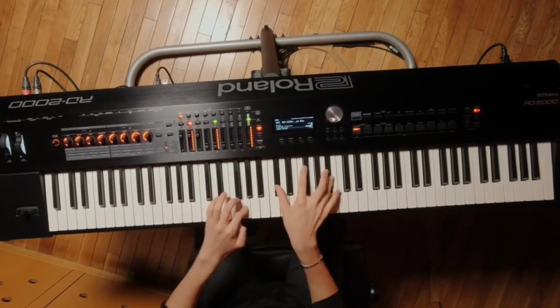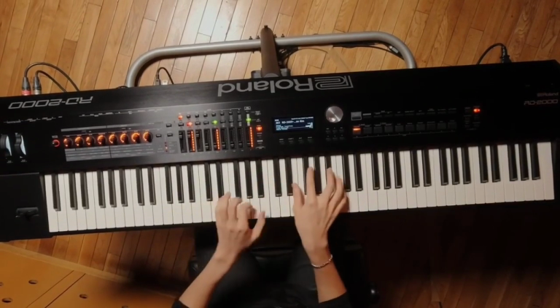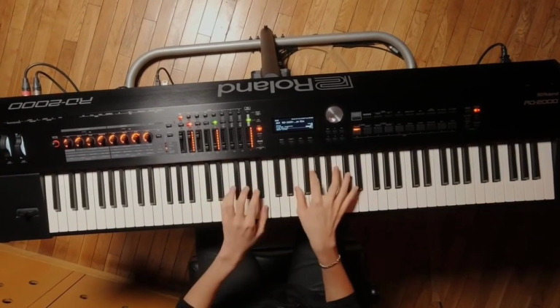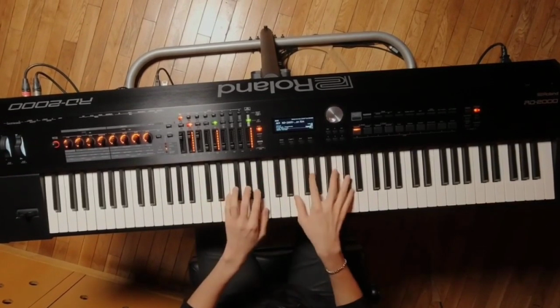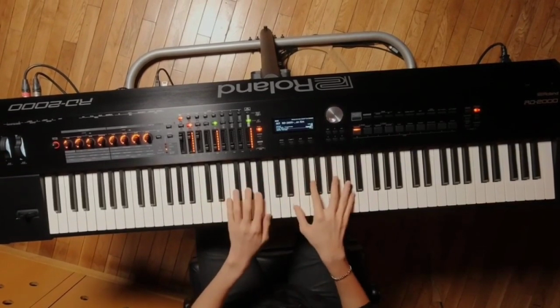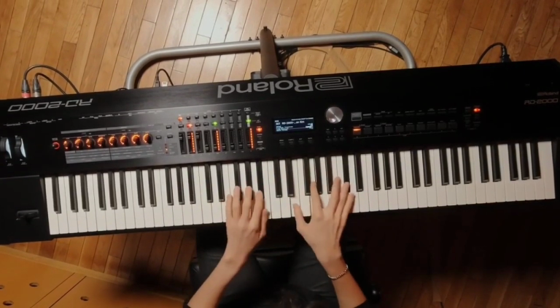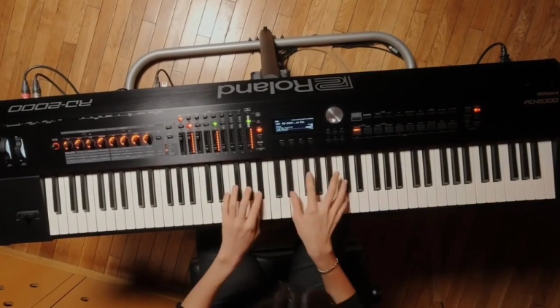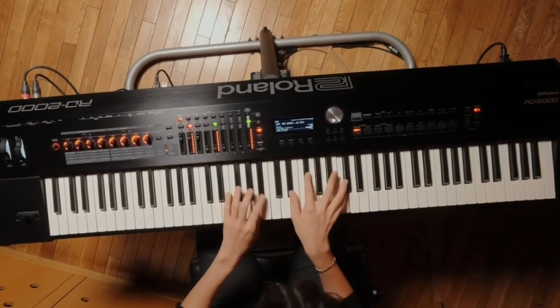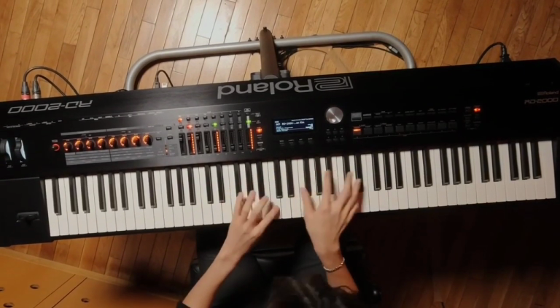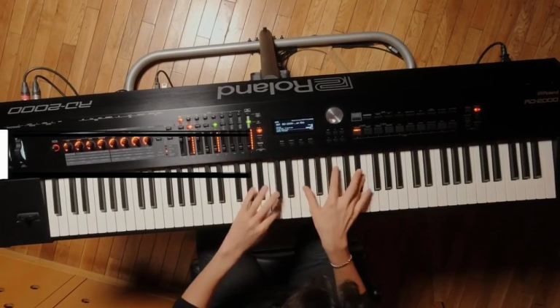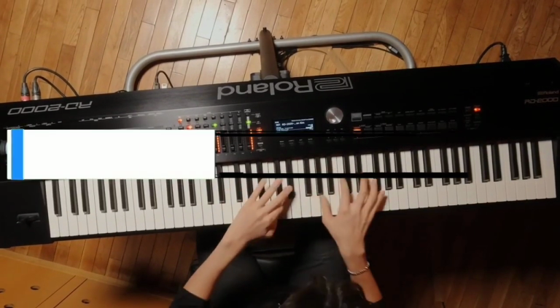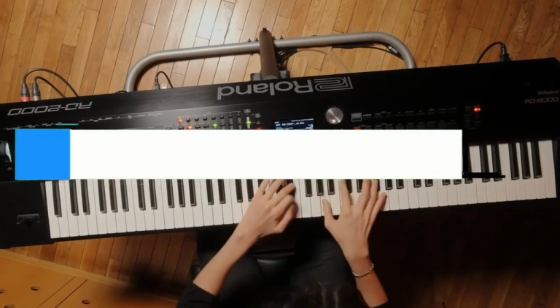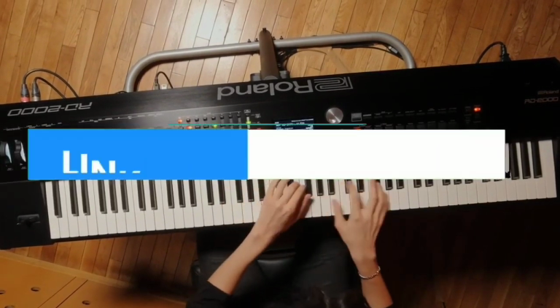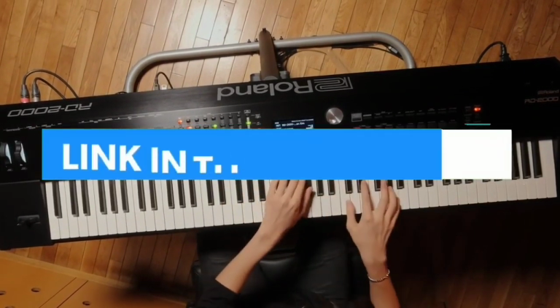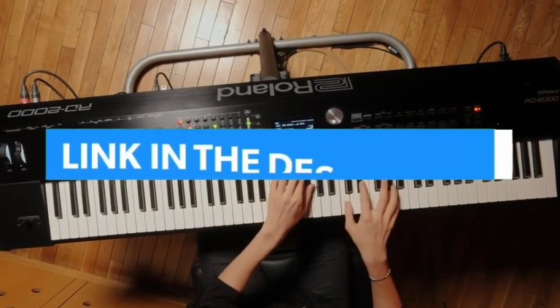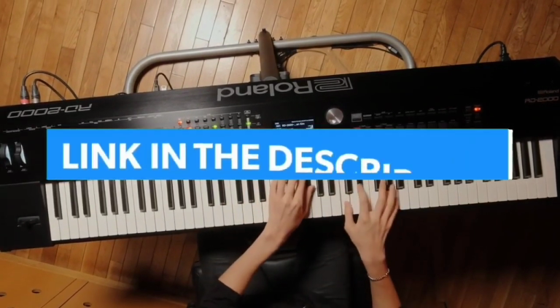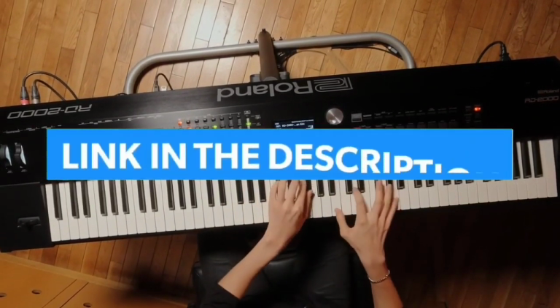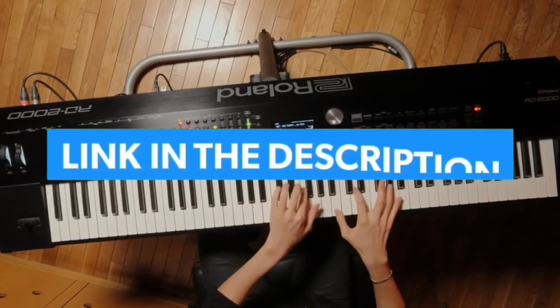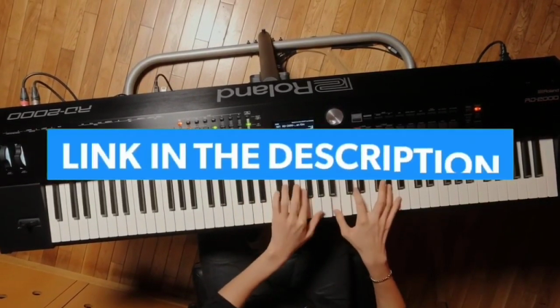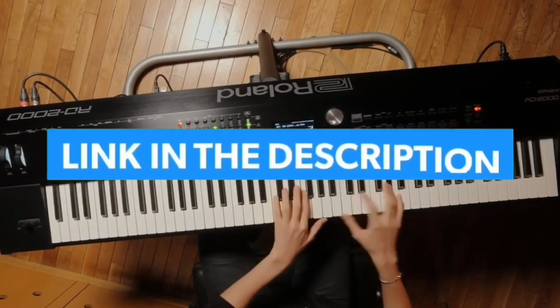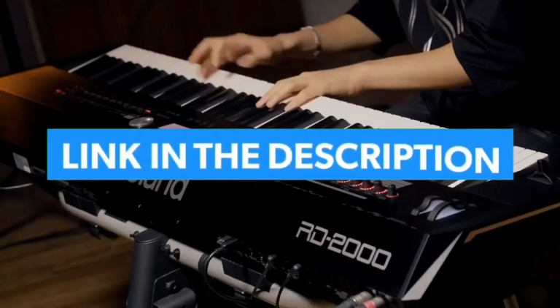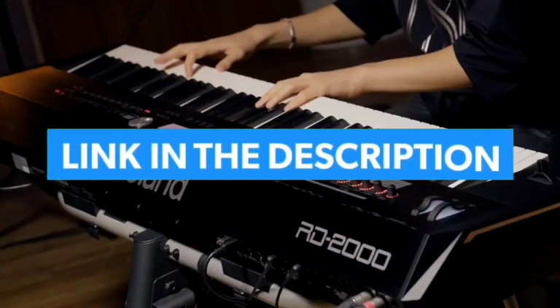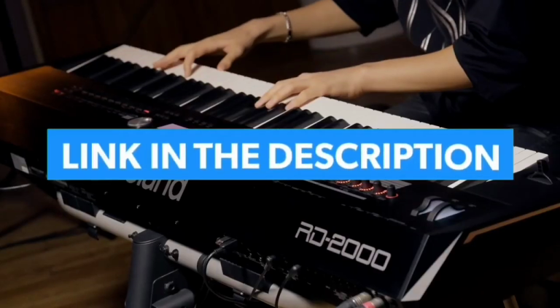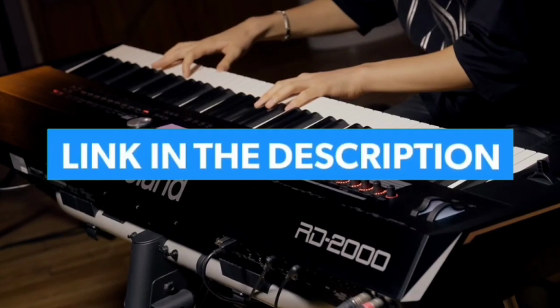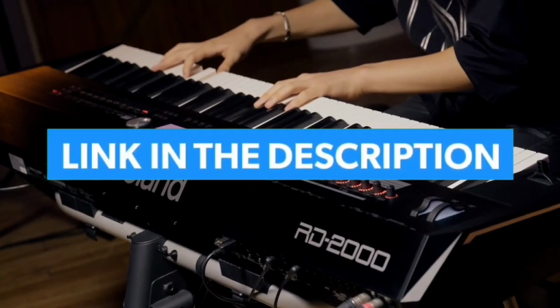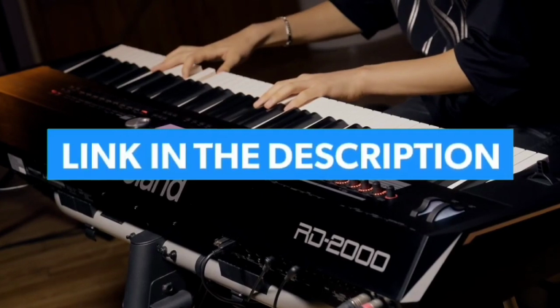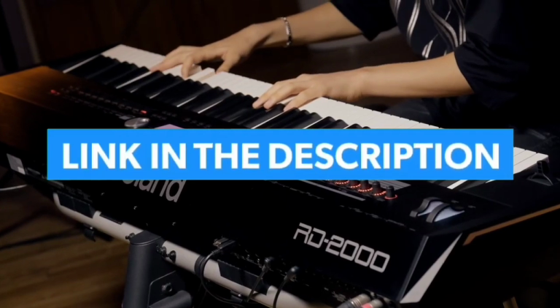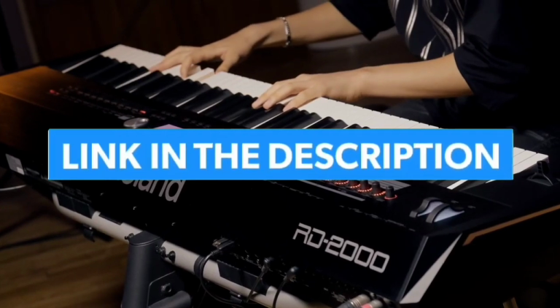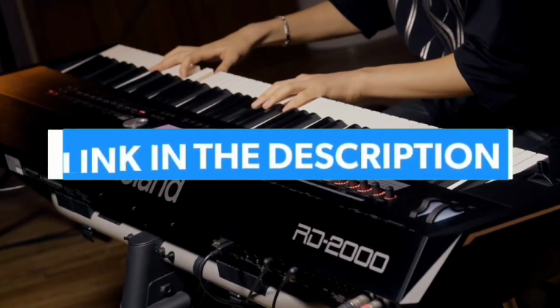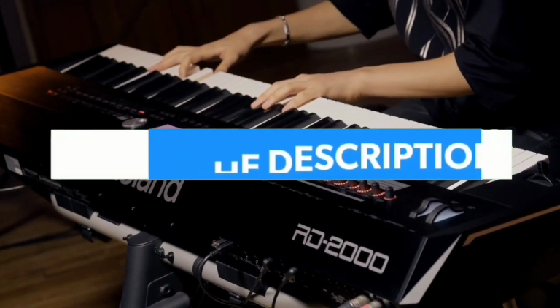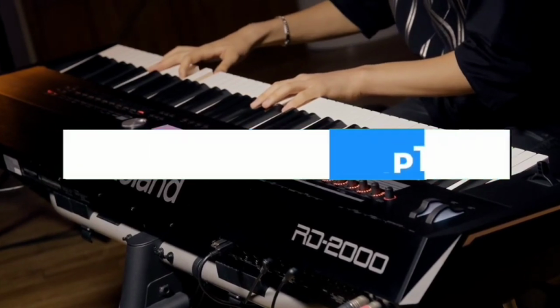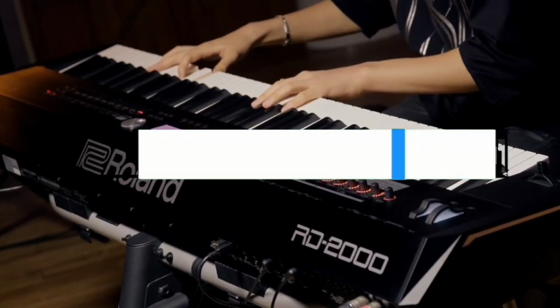If you want to see their price and find out more information about them, you can check our links in the description below.